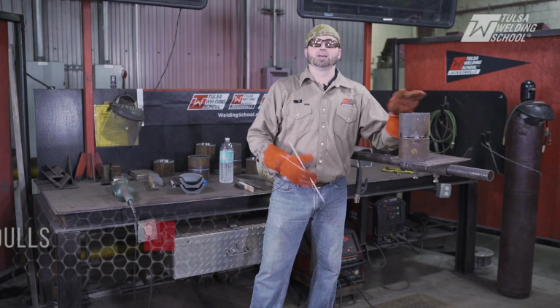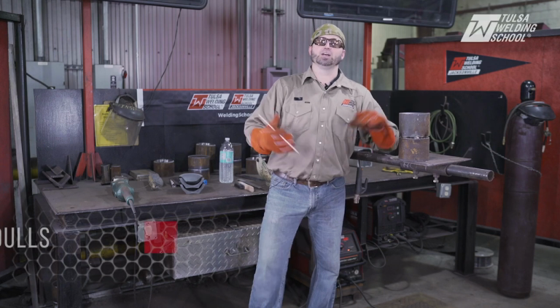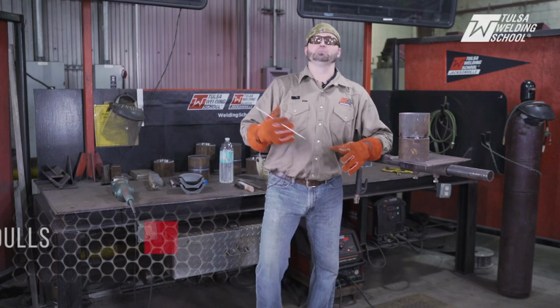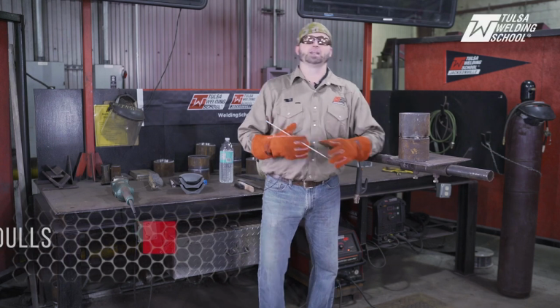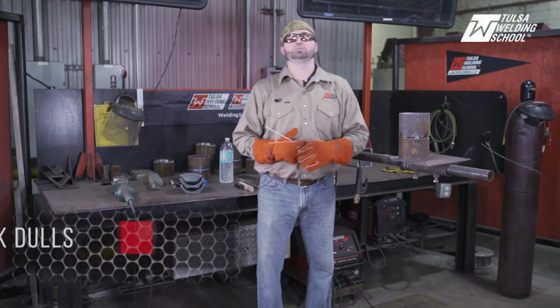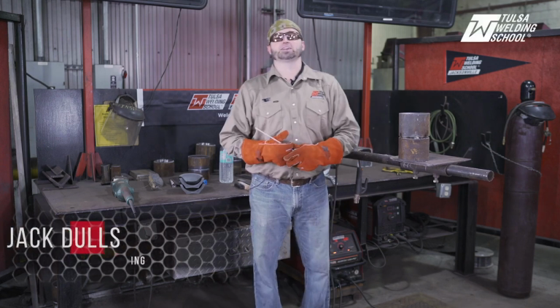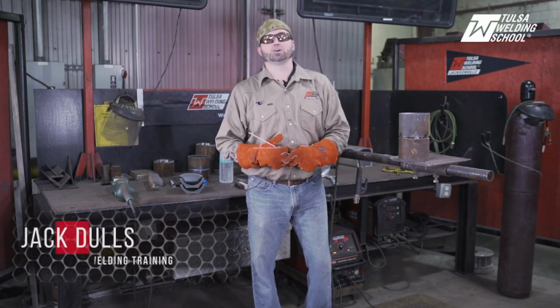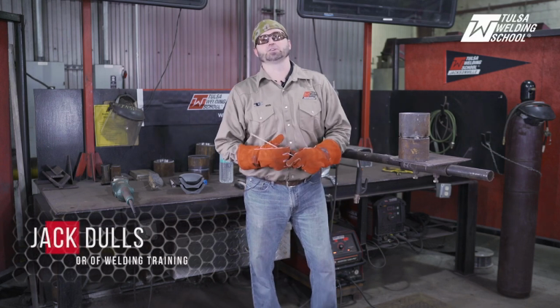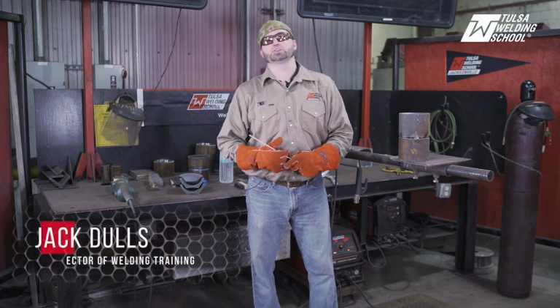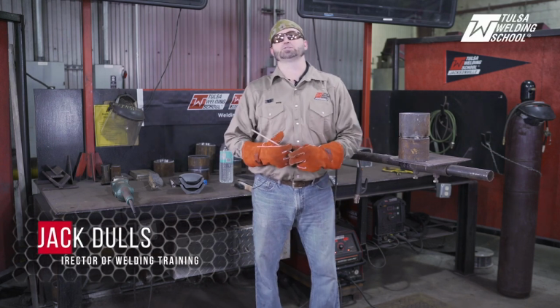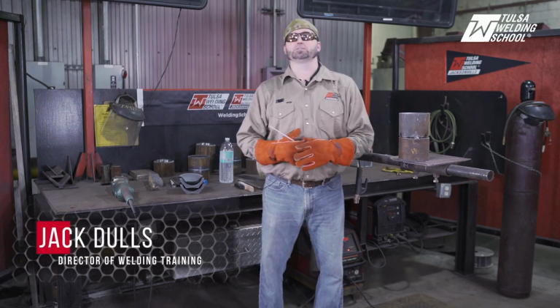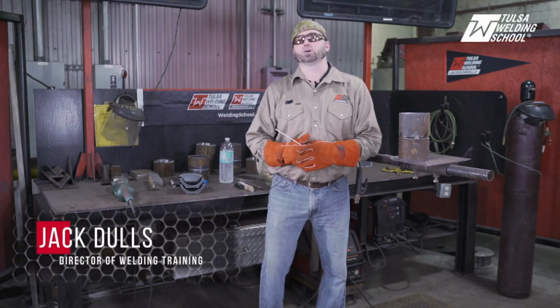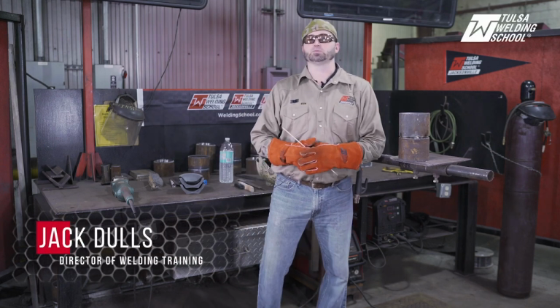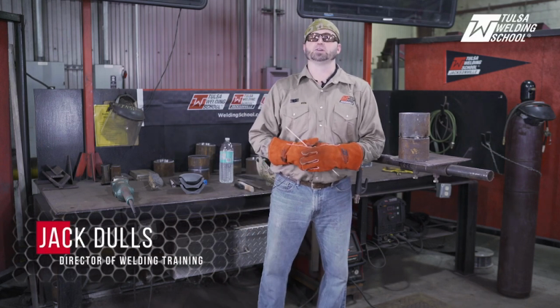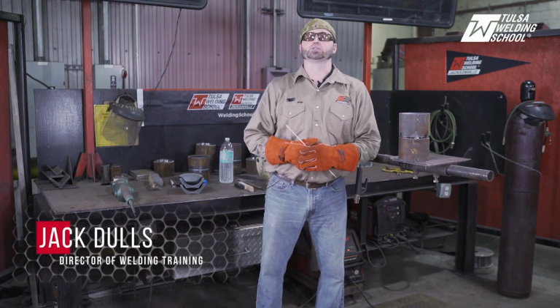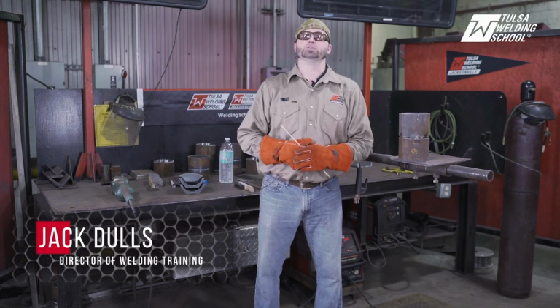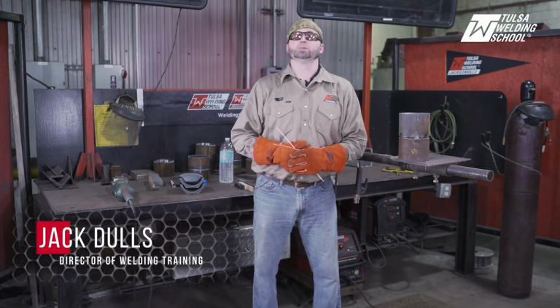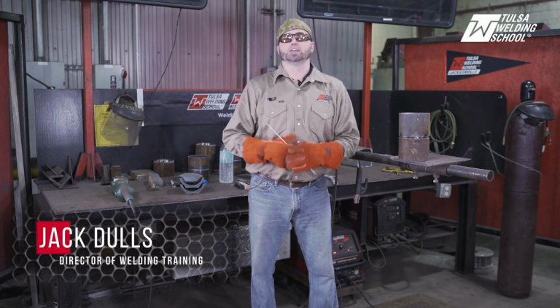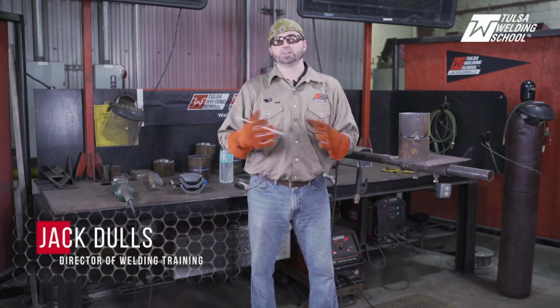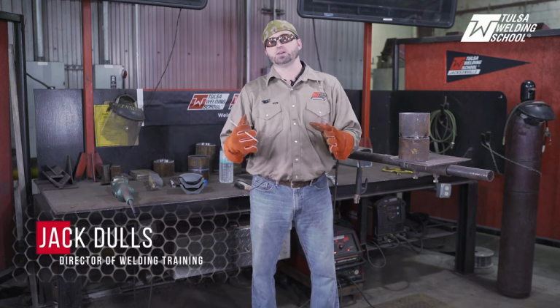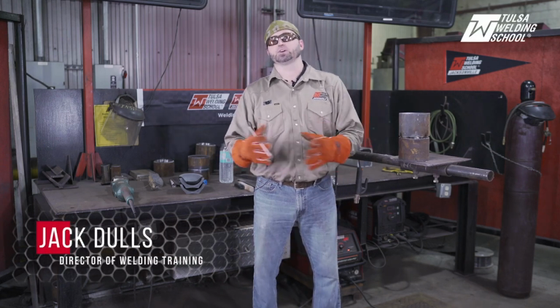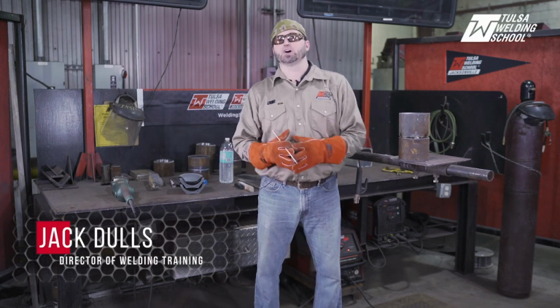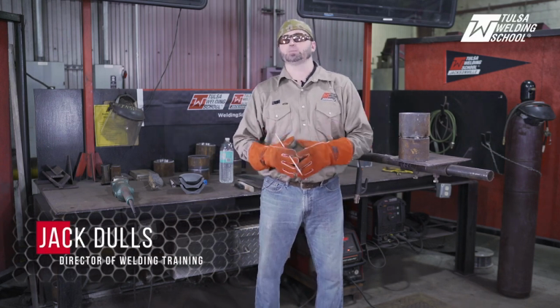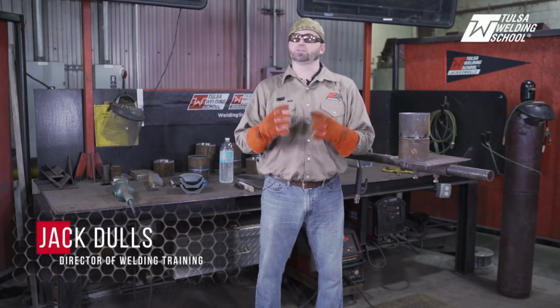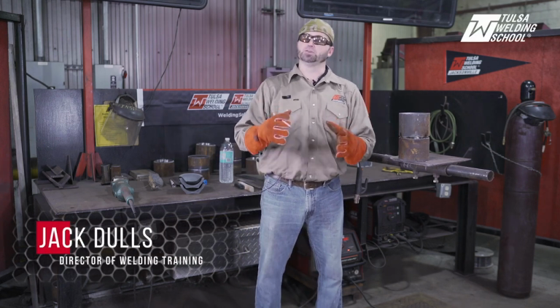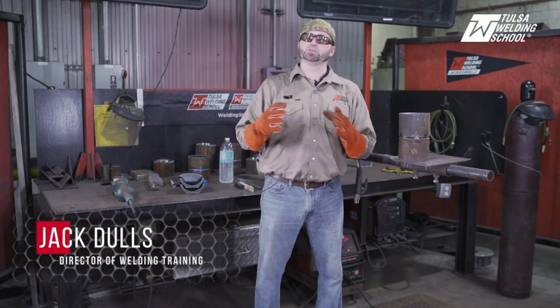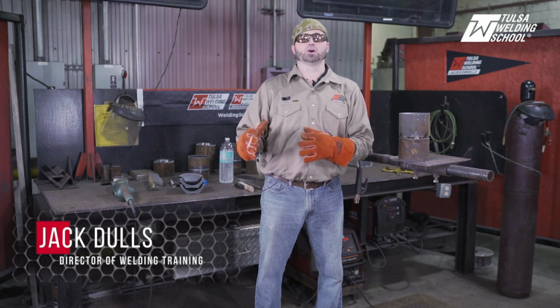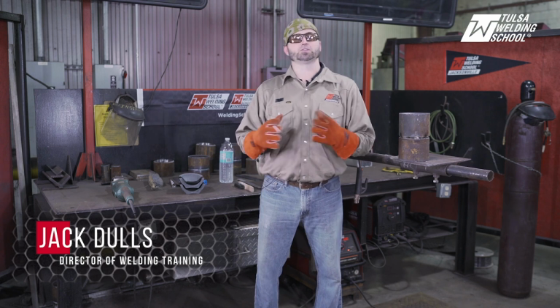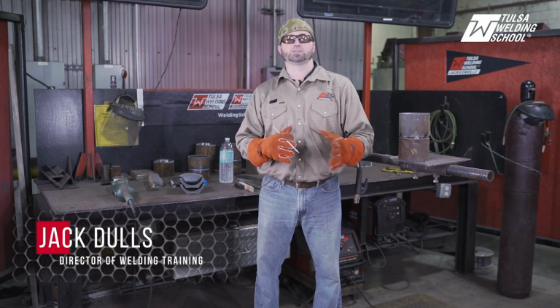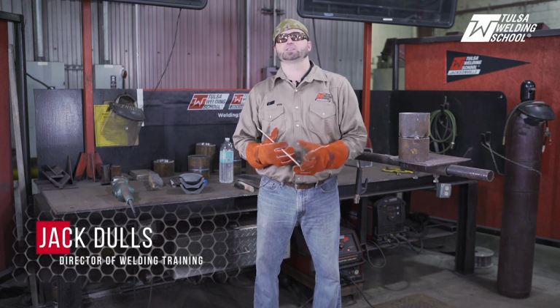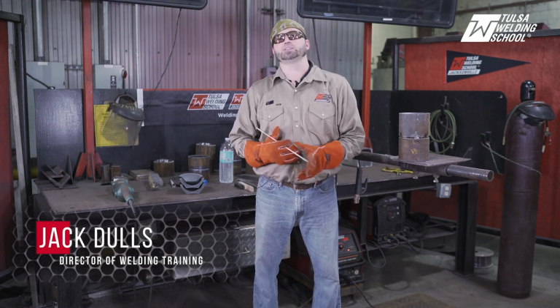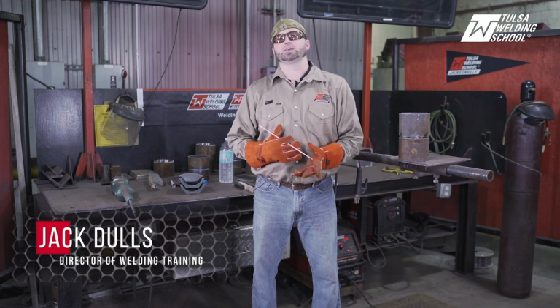Hello, my name is Jack Dulles, Director of Training from Tulsa Welding School, and today we're going to talk about the do's and don'ts of 6010.